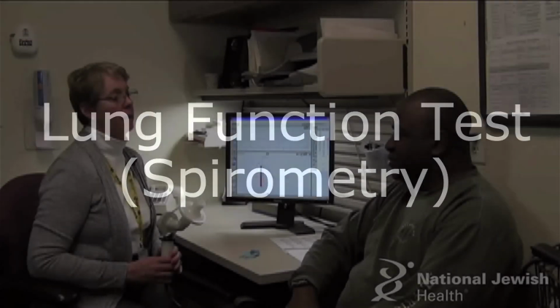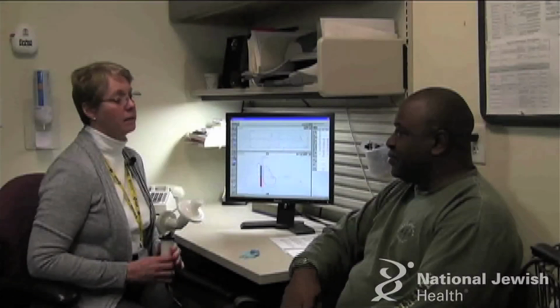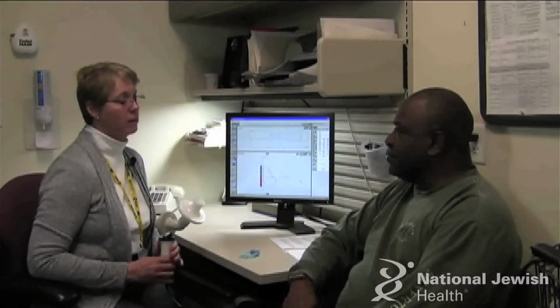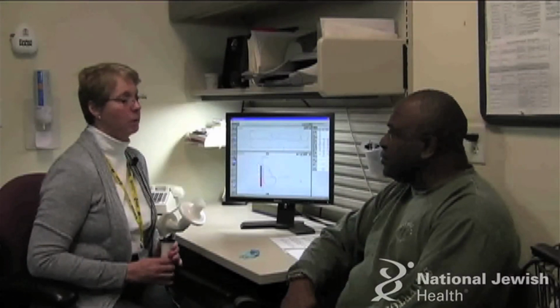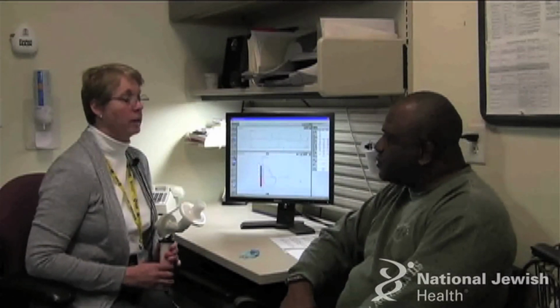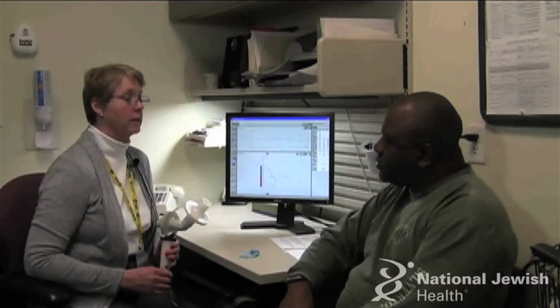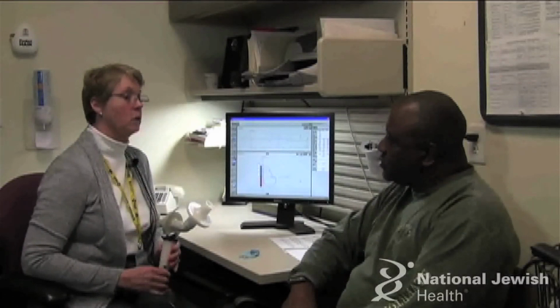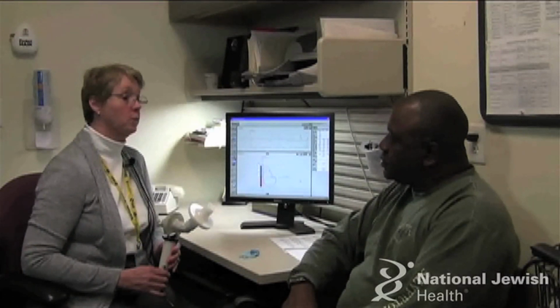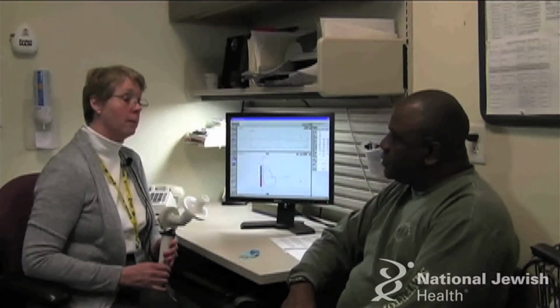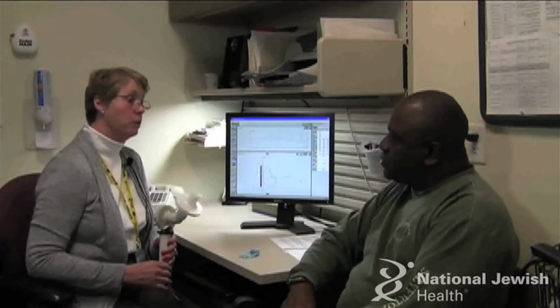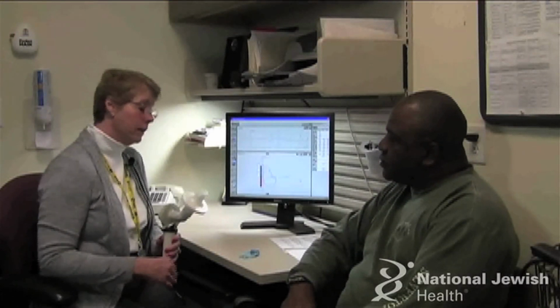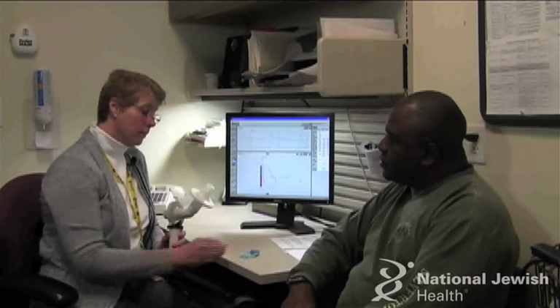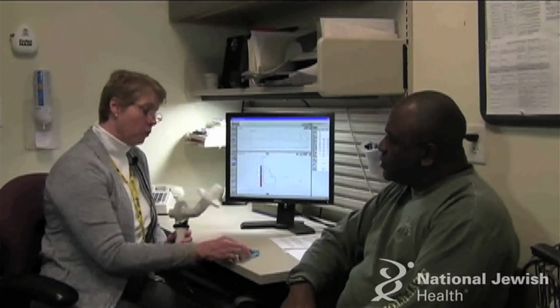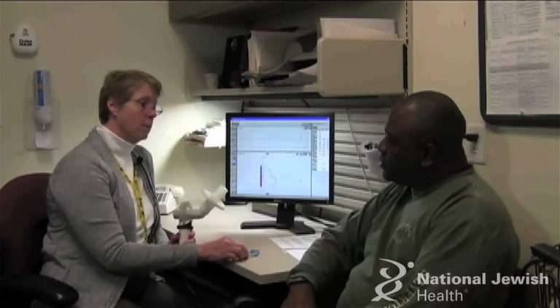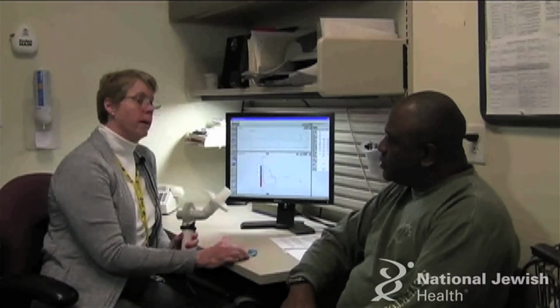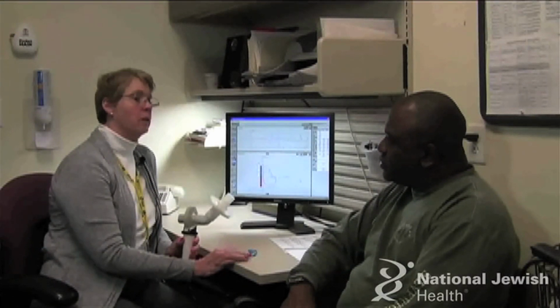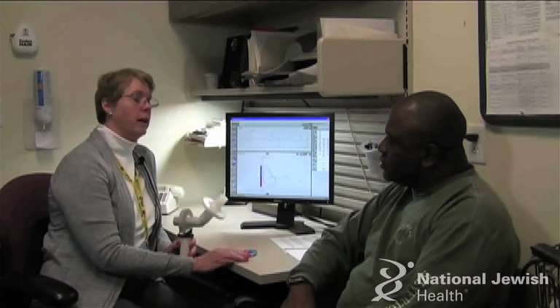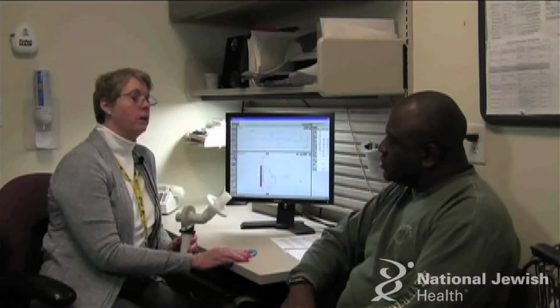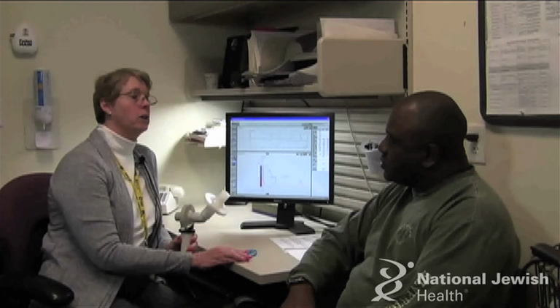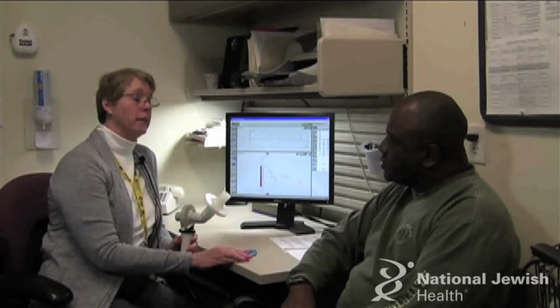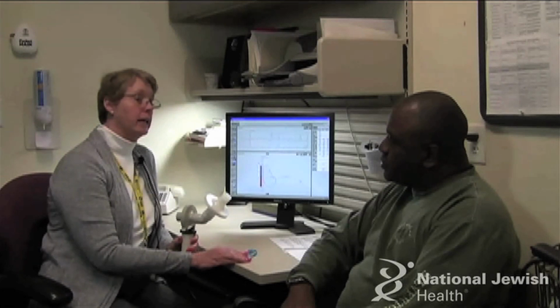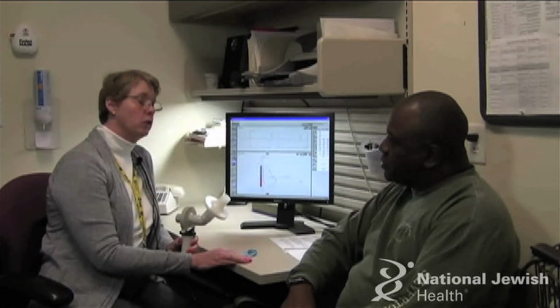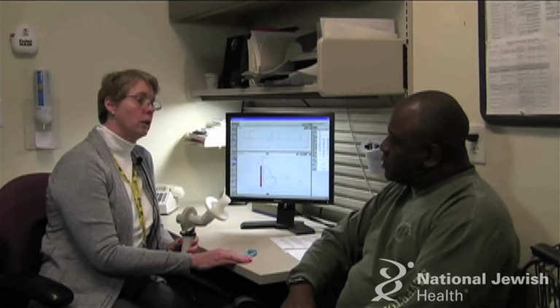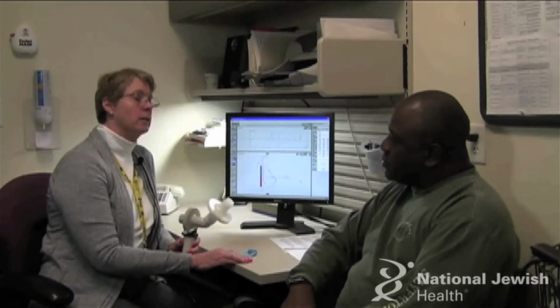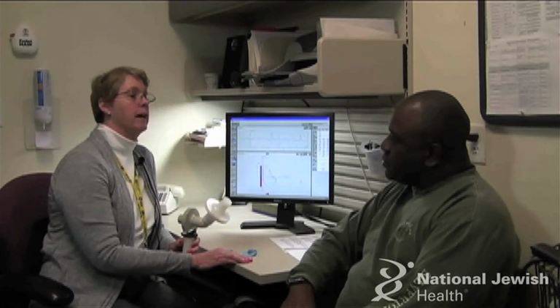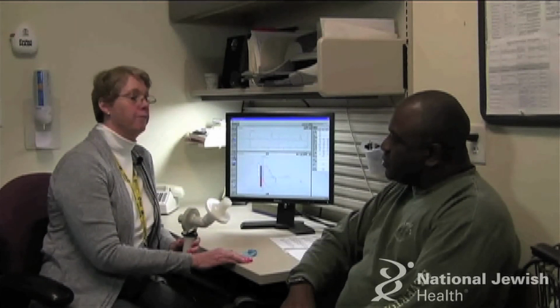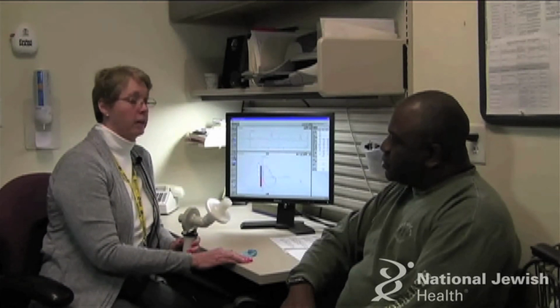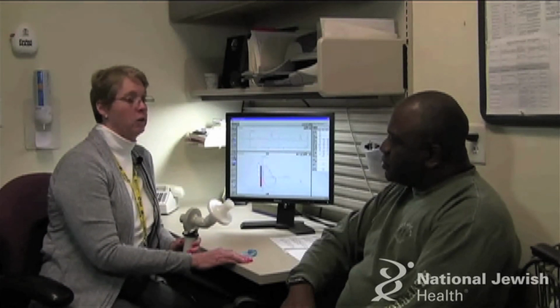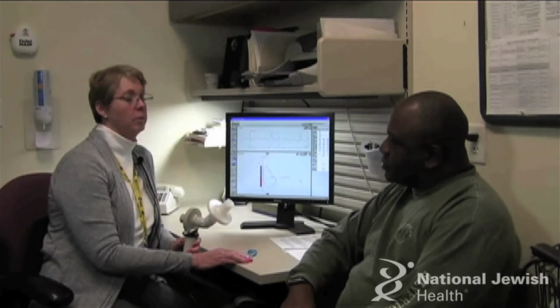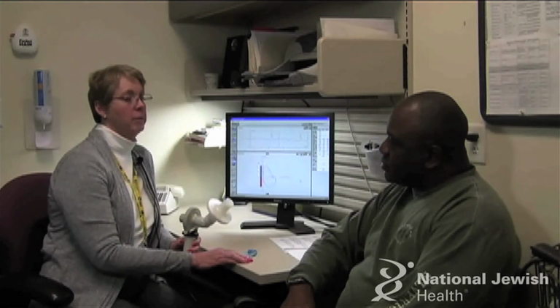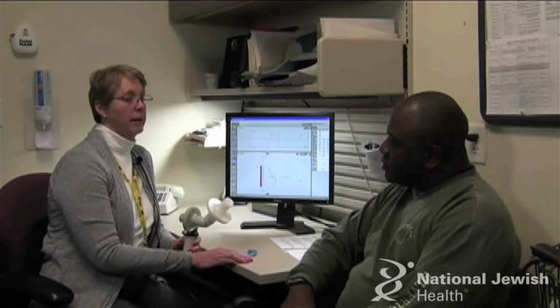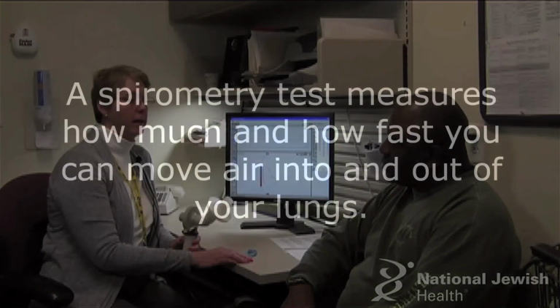This is a breathing test called Spirometry. It is a measurement of how much air you can take into your lungs and how fast you can blow it back out.